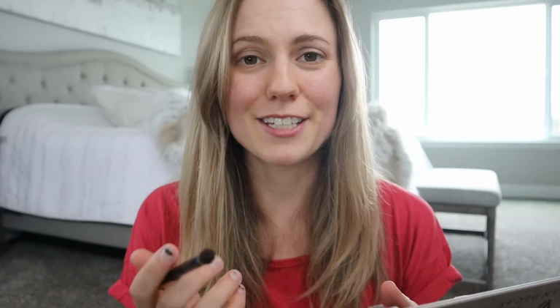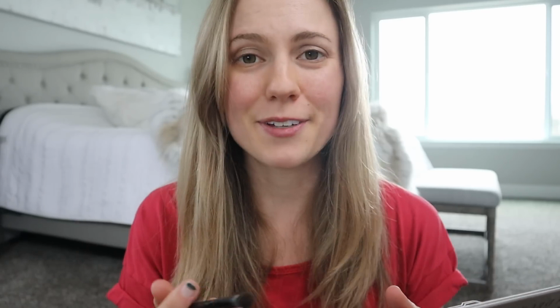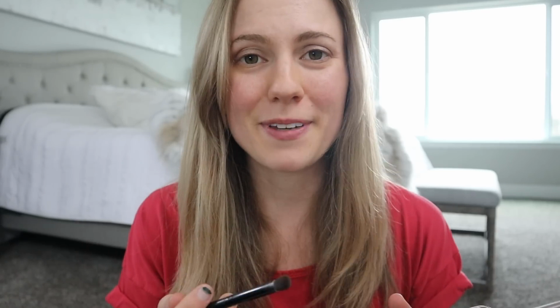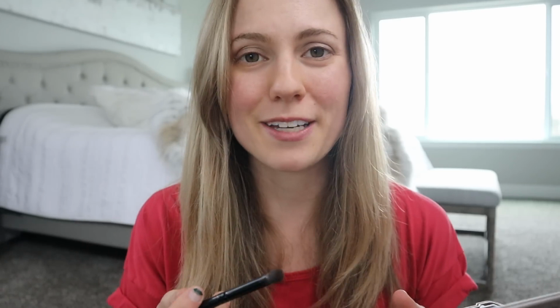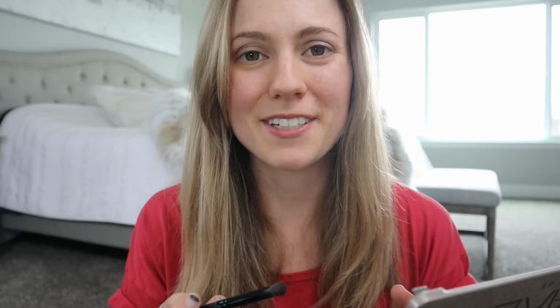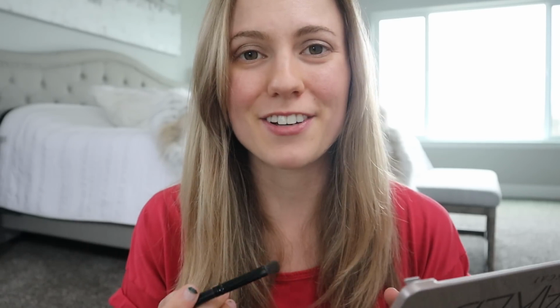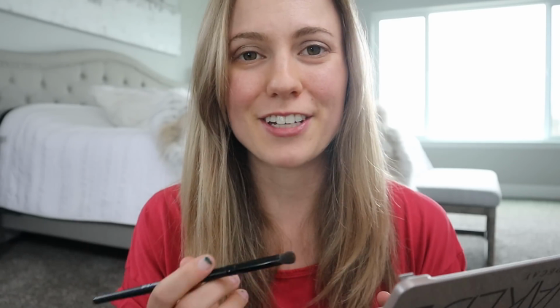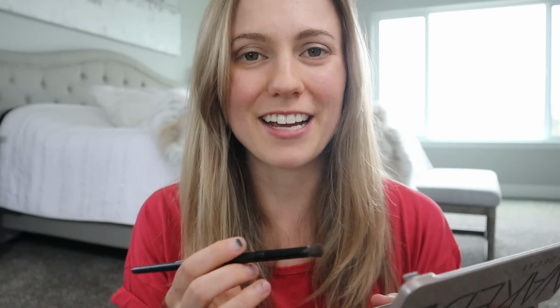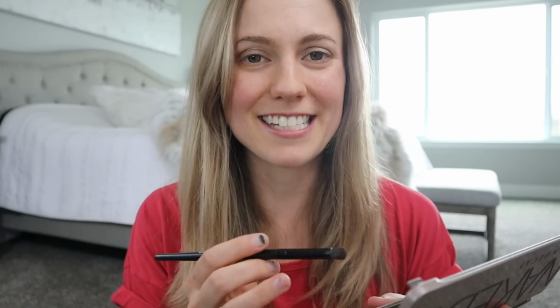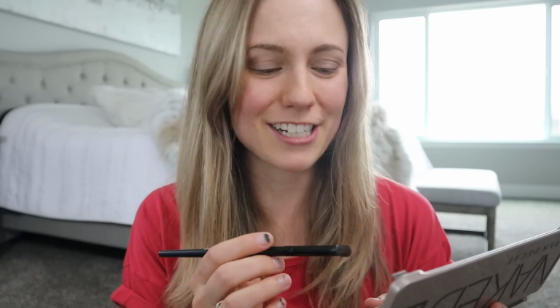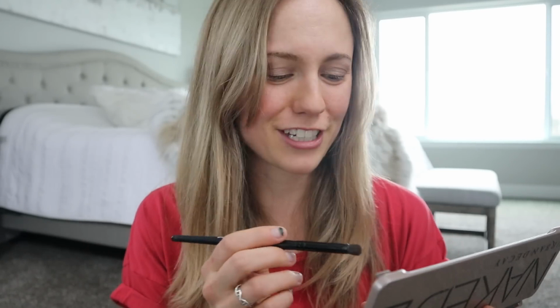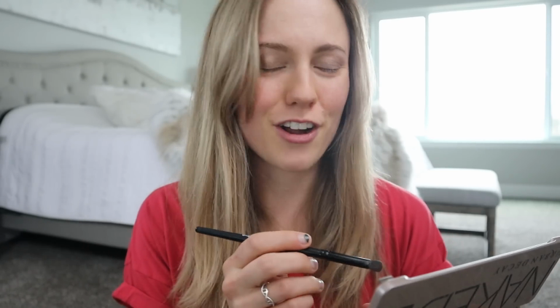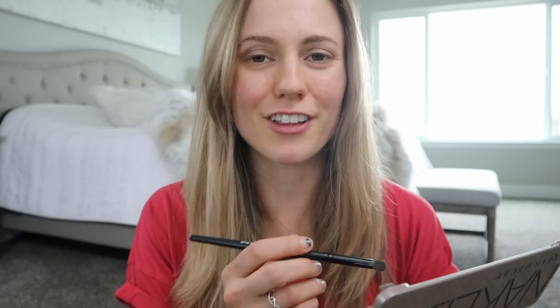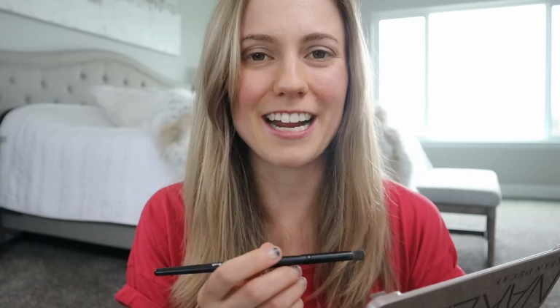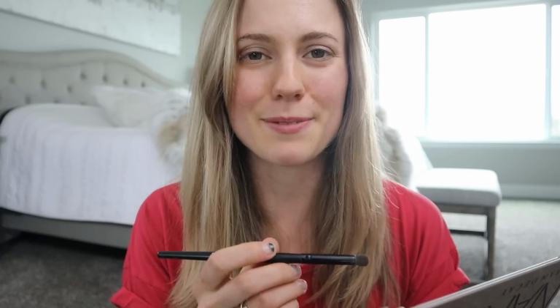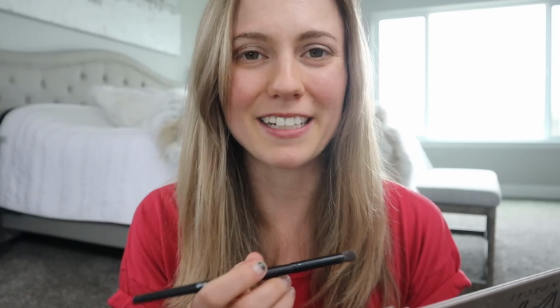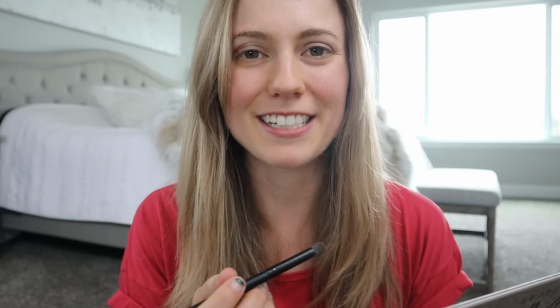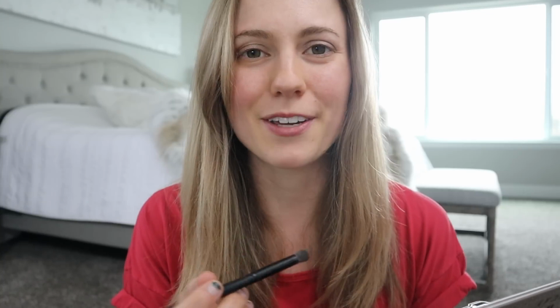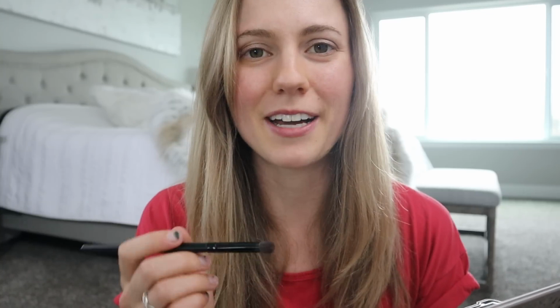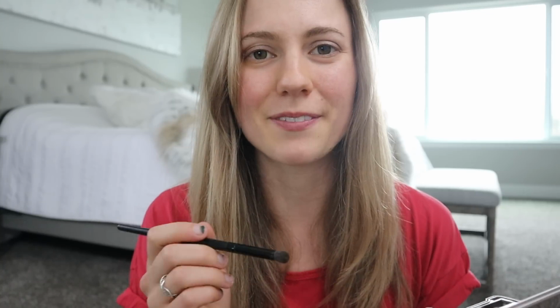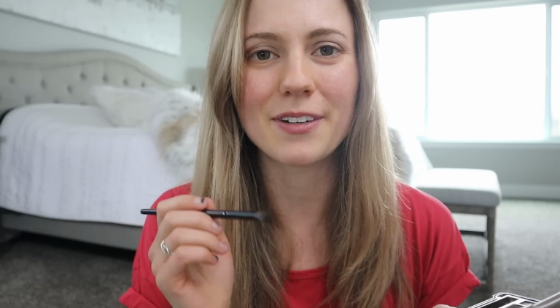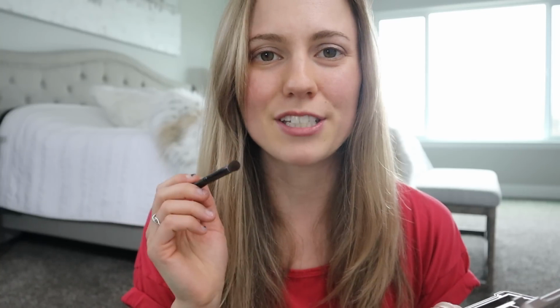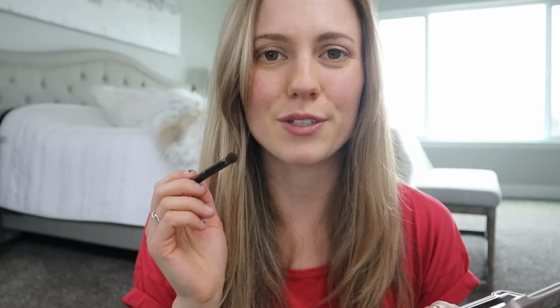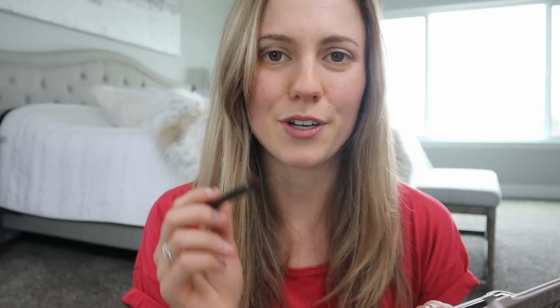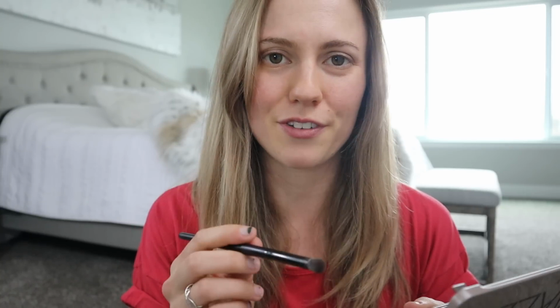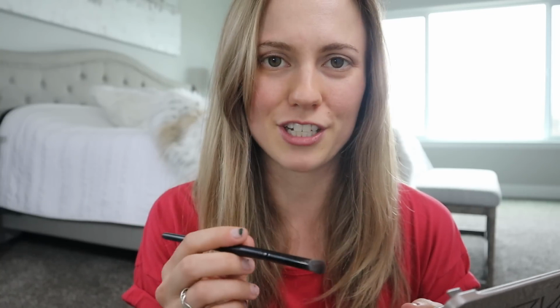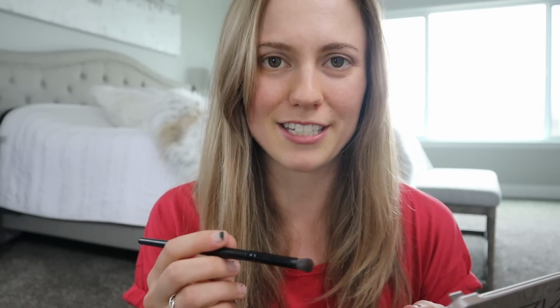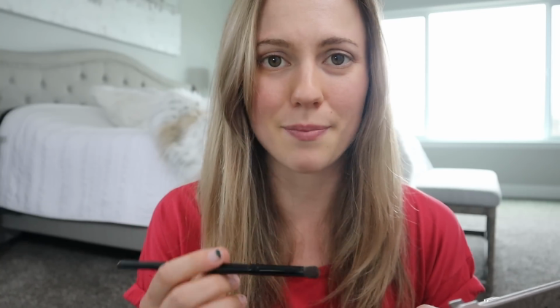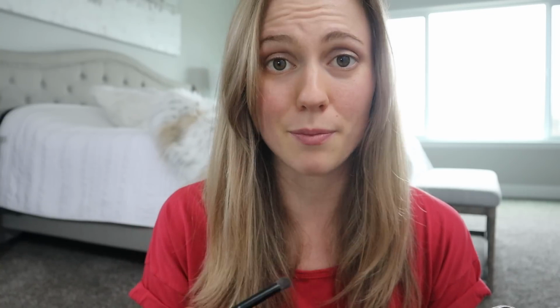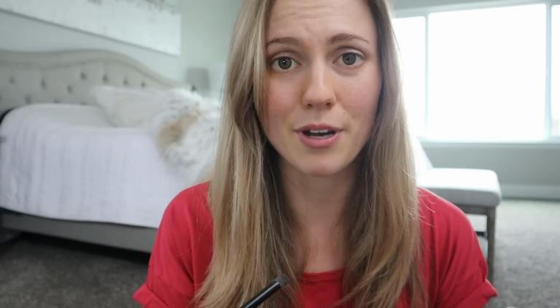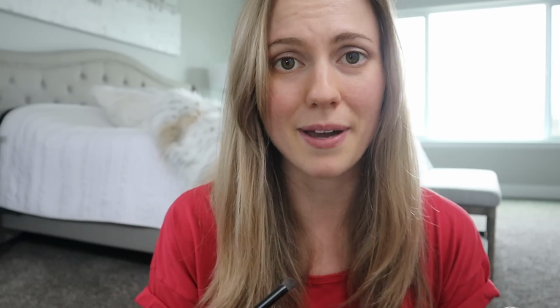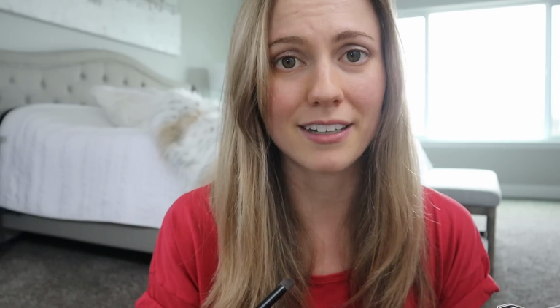Doing makeup and talking to you guys is actually a lot harder than I expected, so I'm going to go finish this up and I'll be right back.